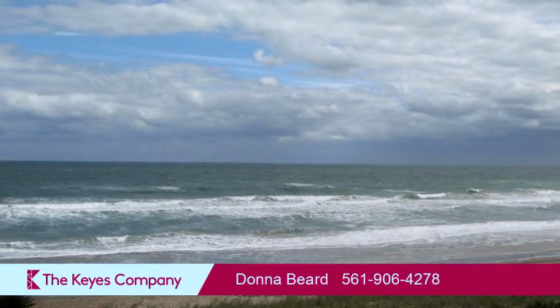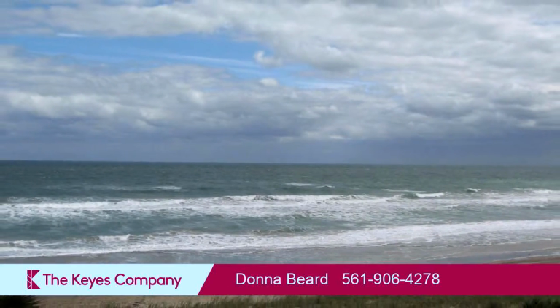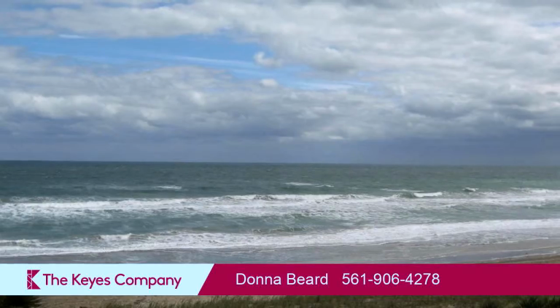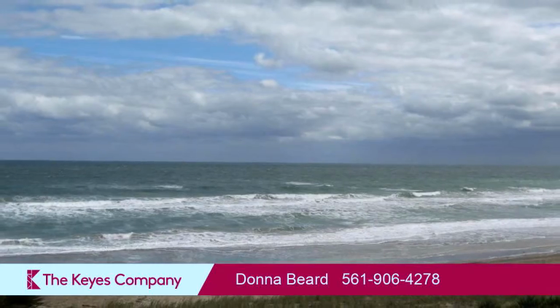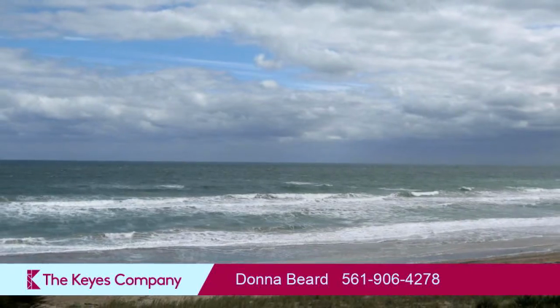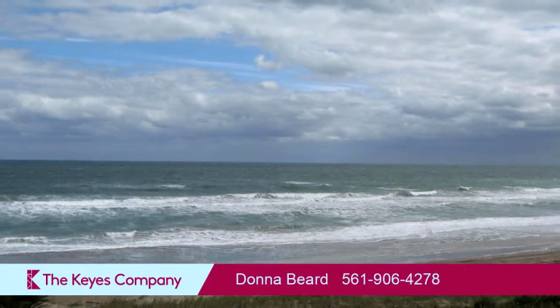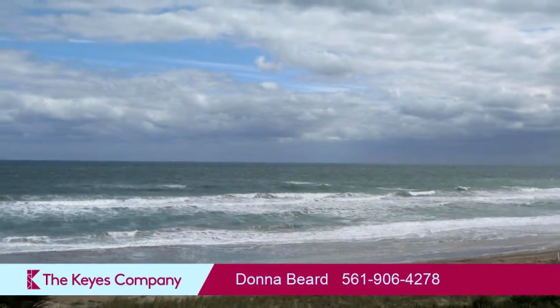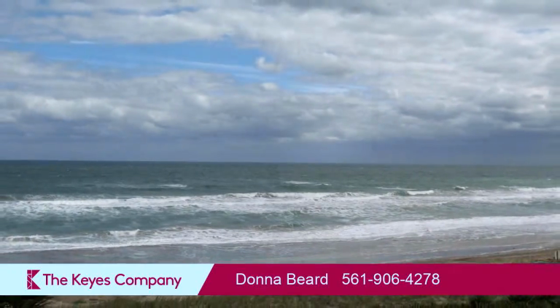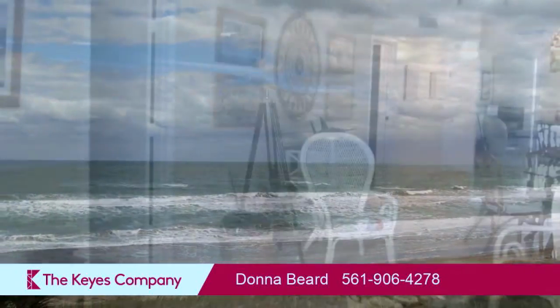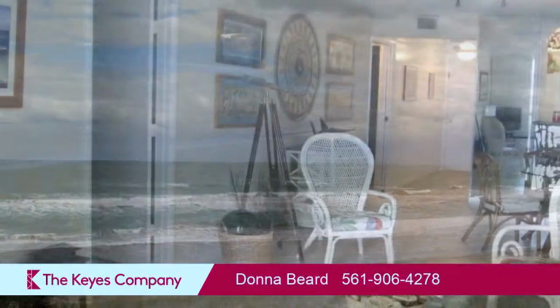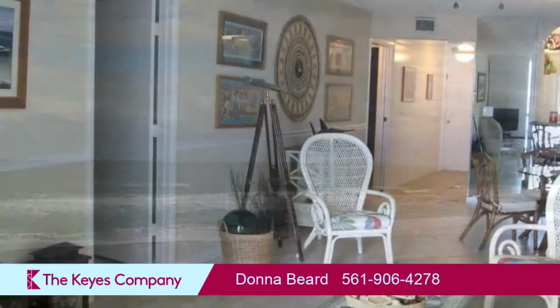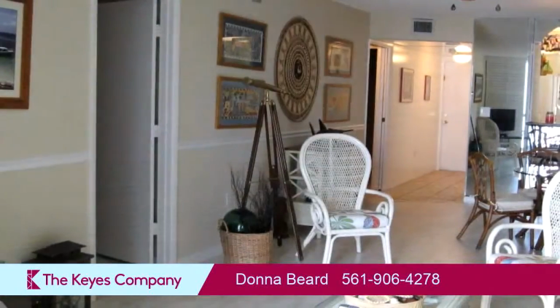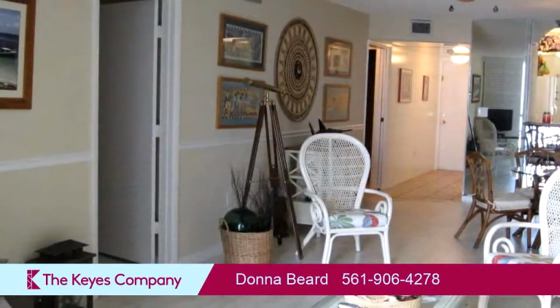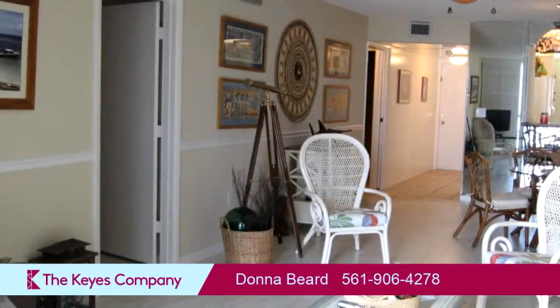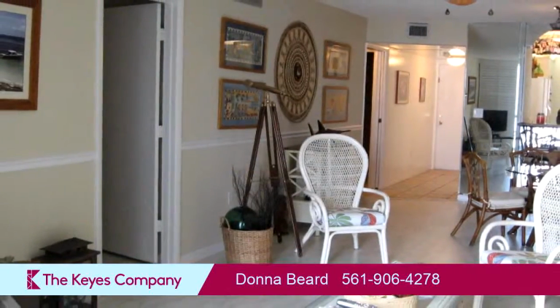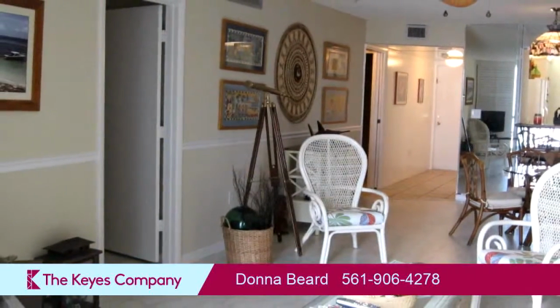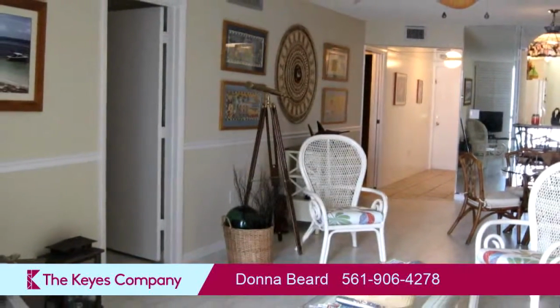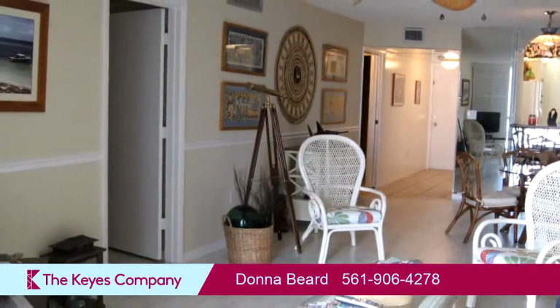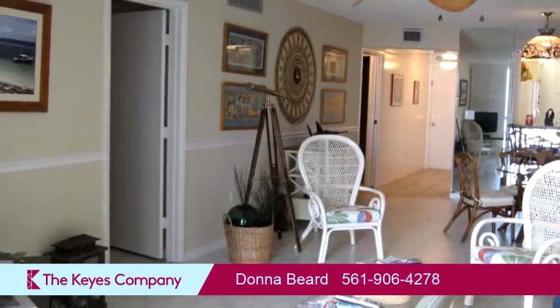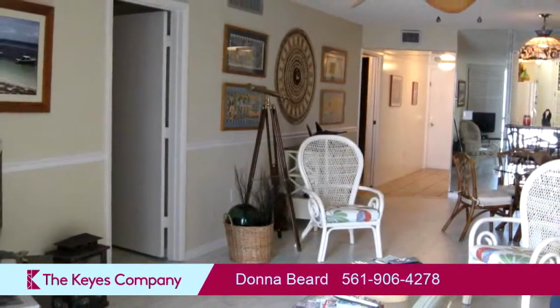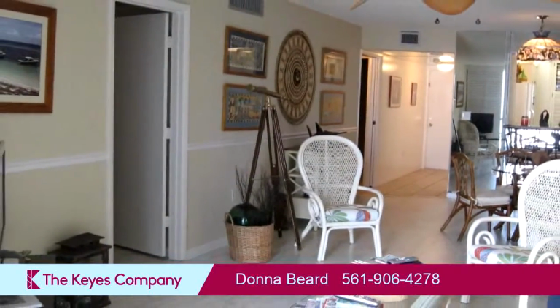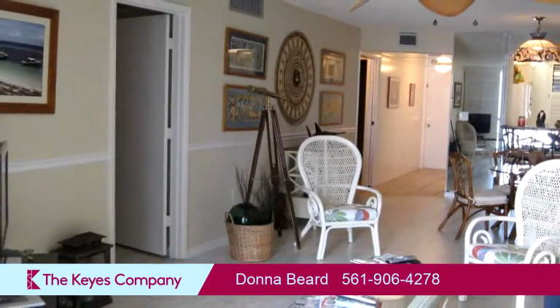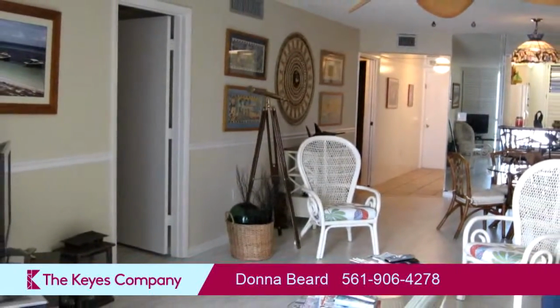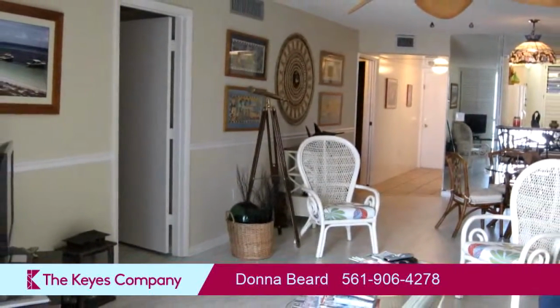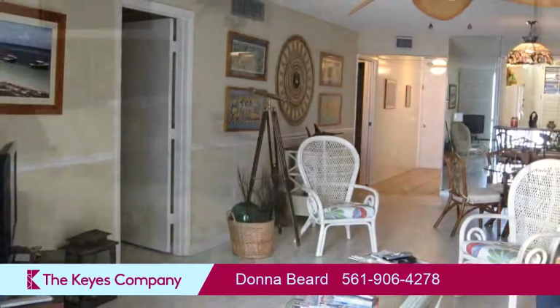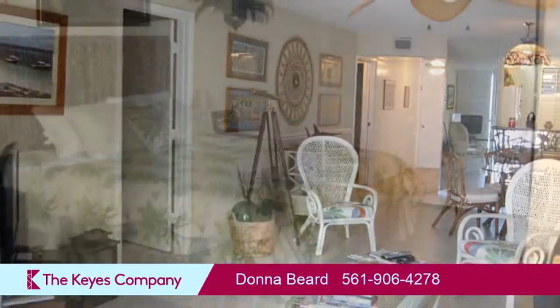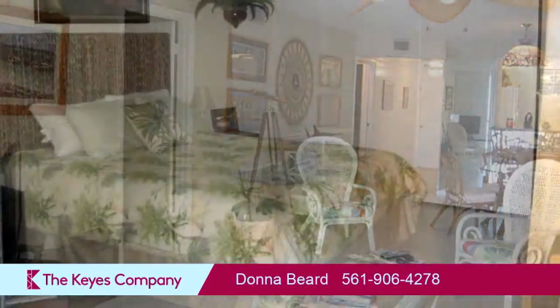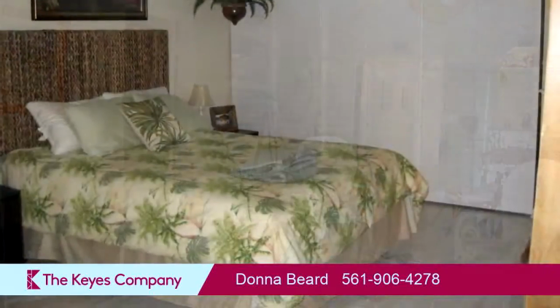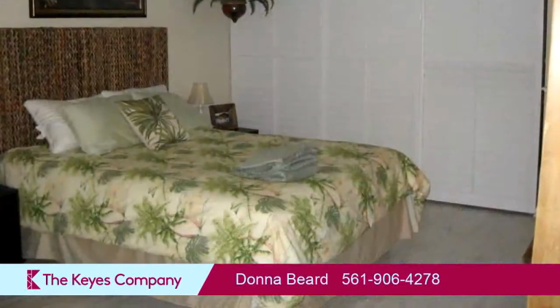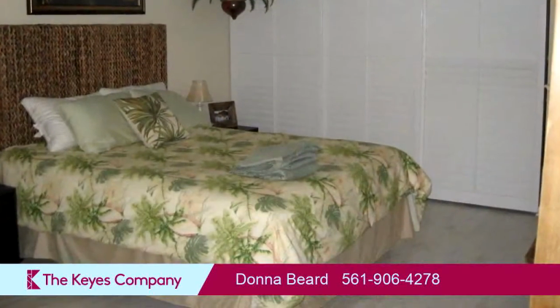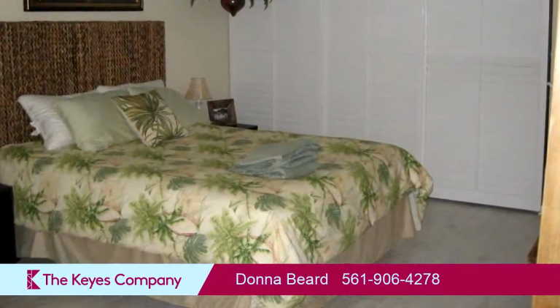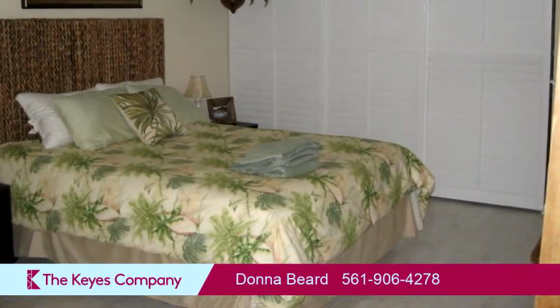On the outside, this property features an ocean view, open parking, a balcony, and waterfront locations.